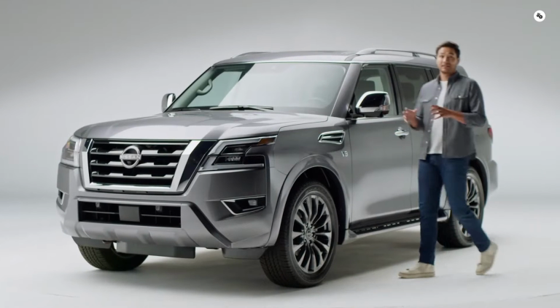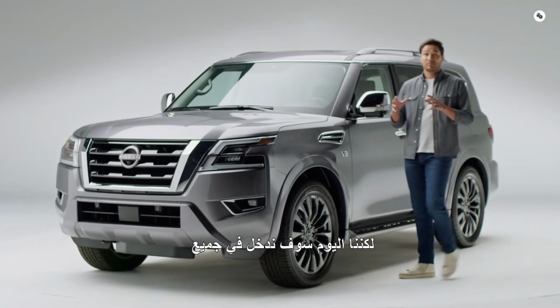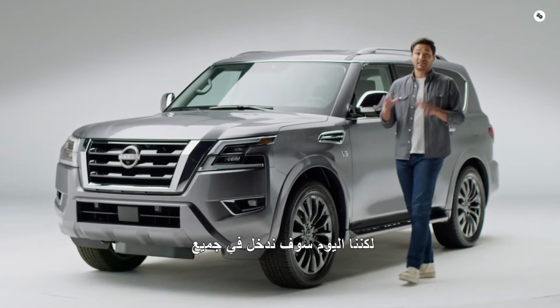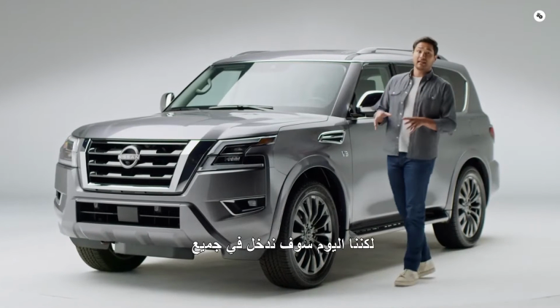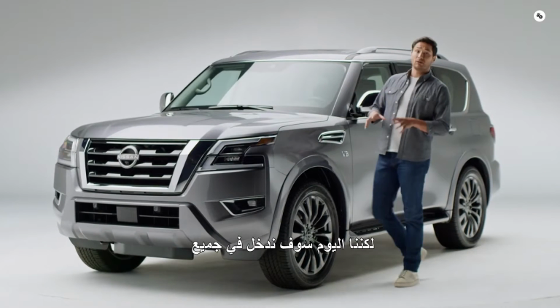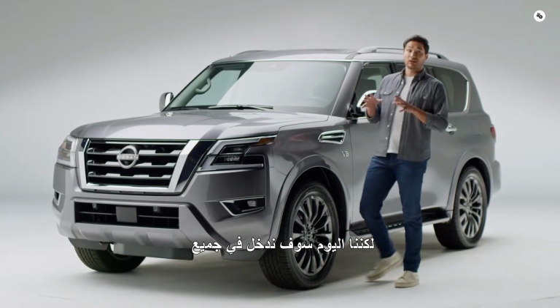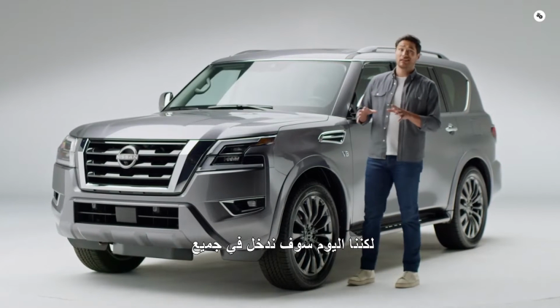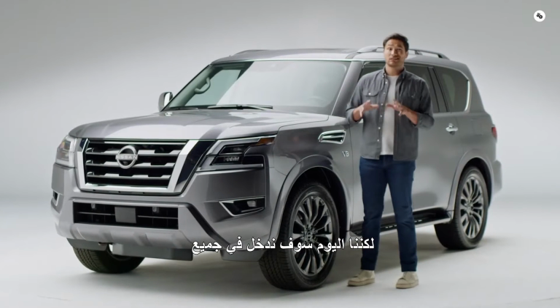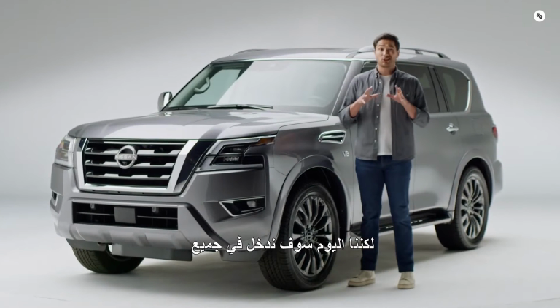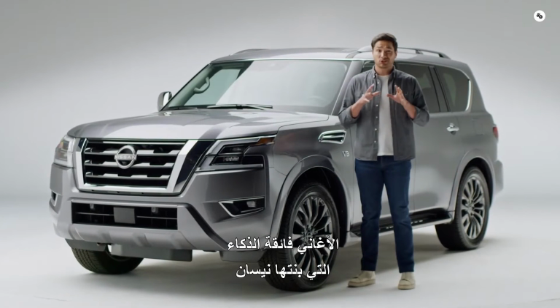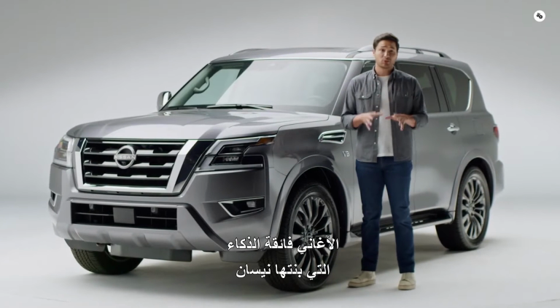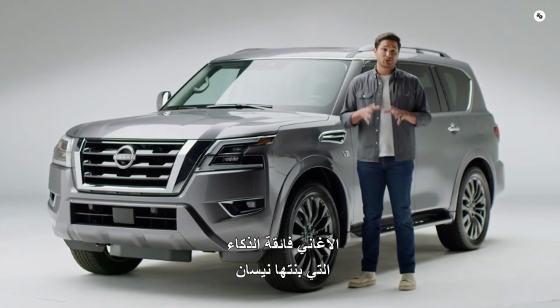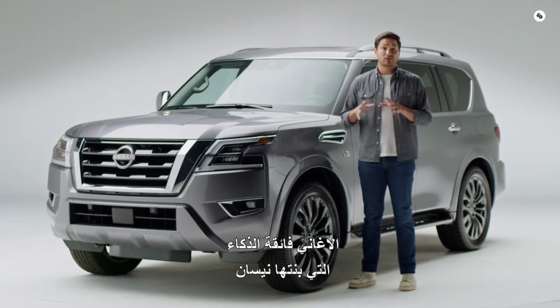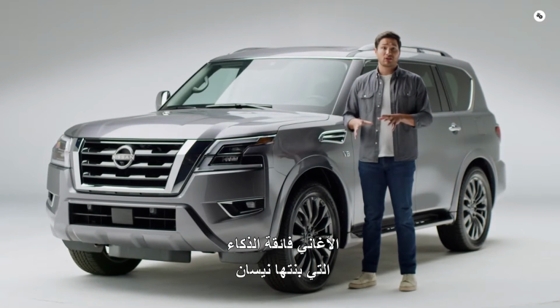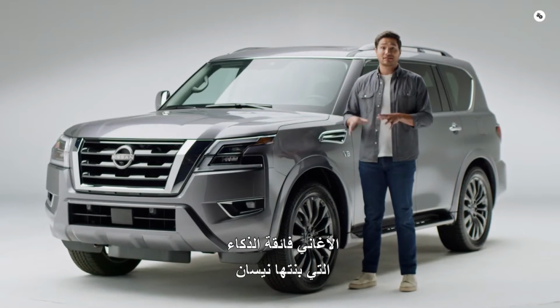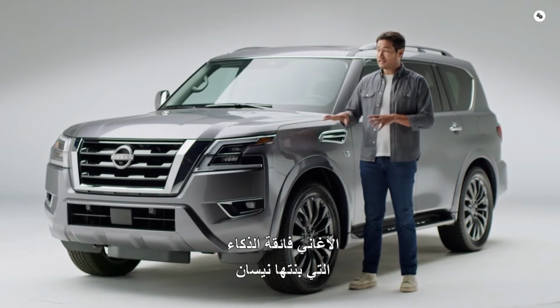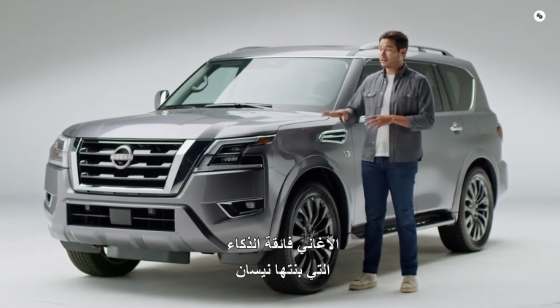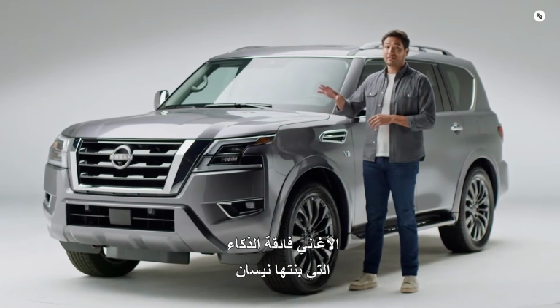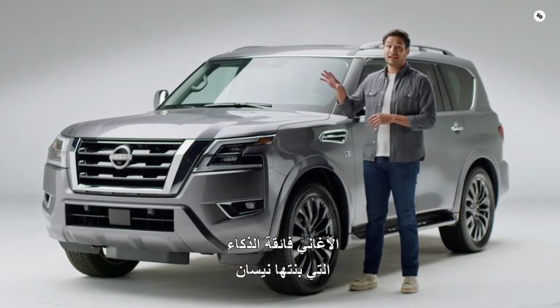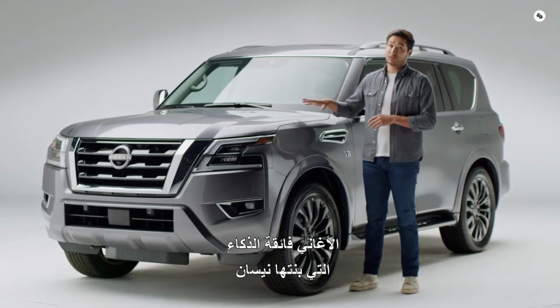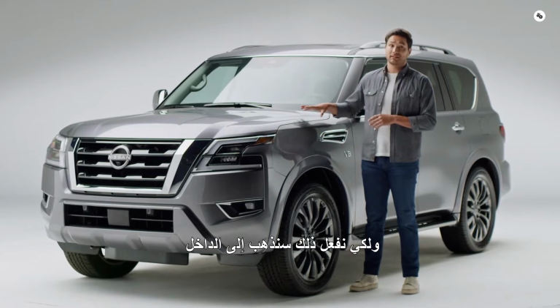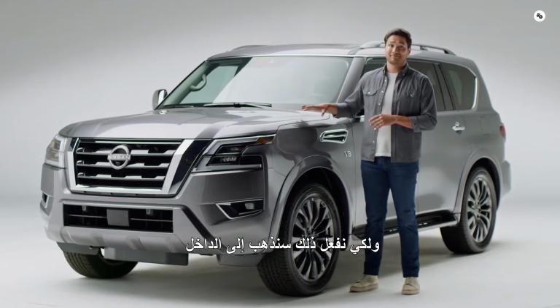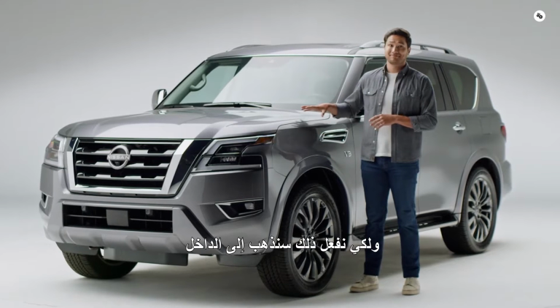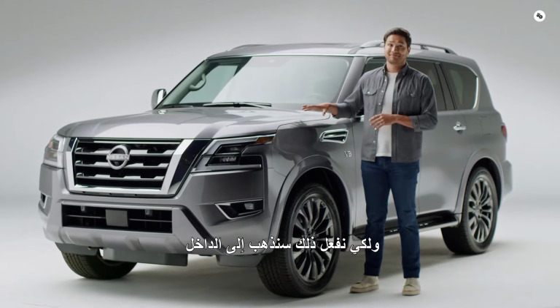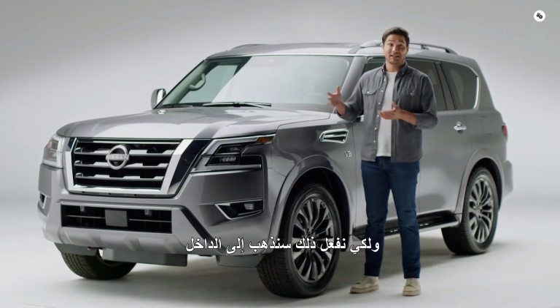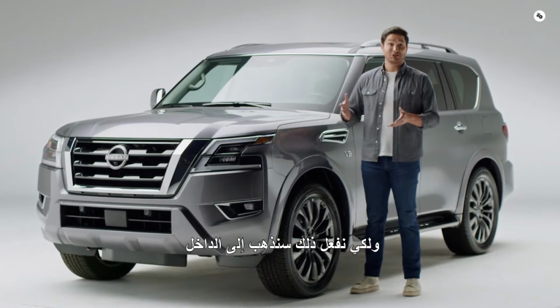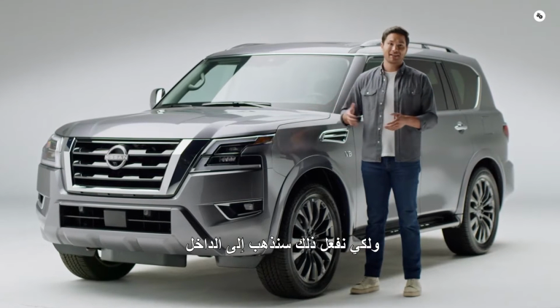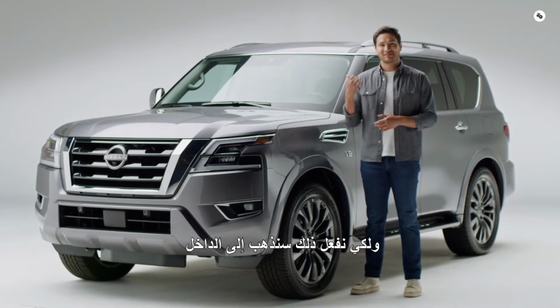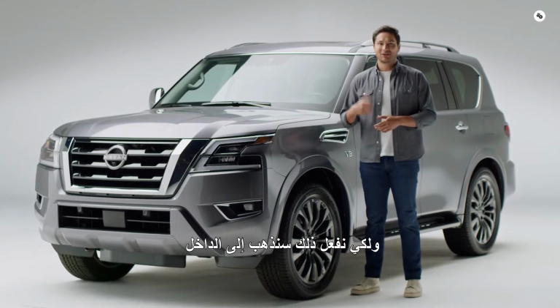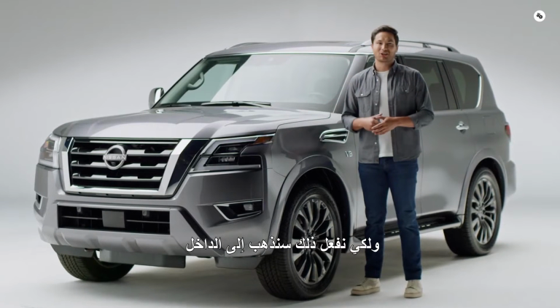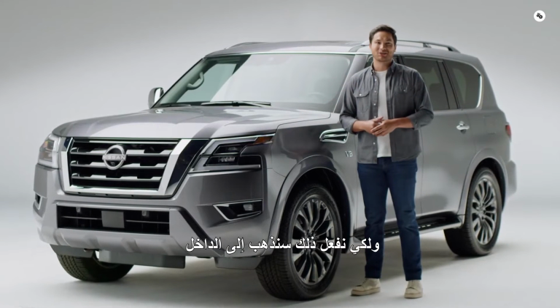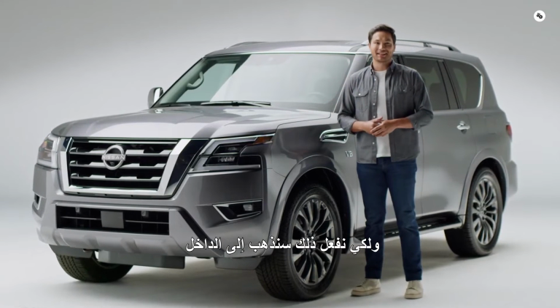But today we're going to get into all the super smart solves that Nissan has built in. And to do that, we're going to go inside.